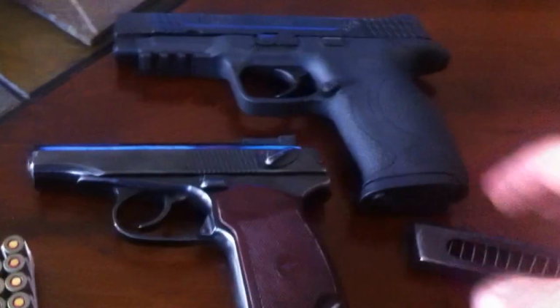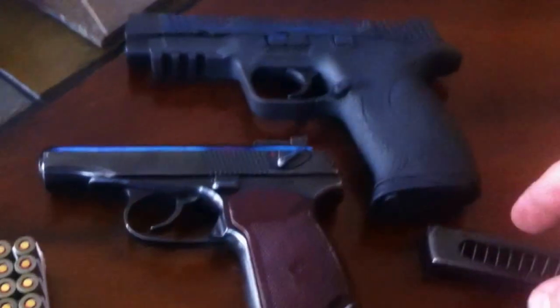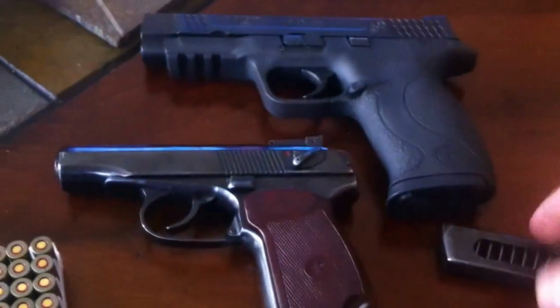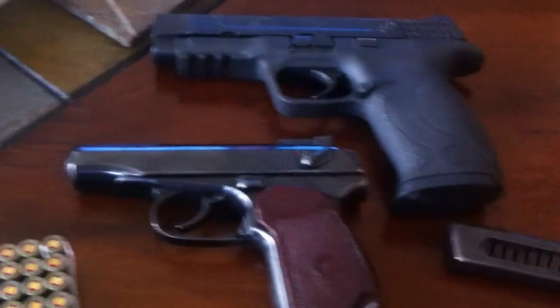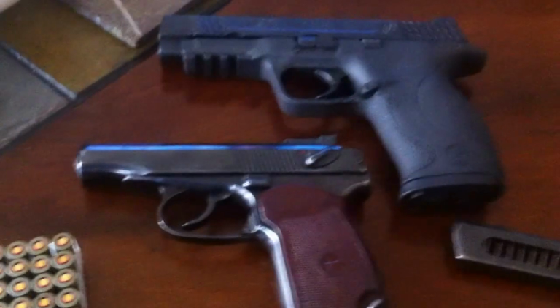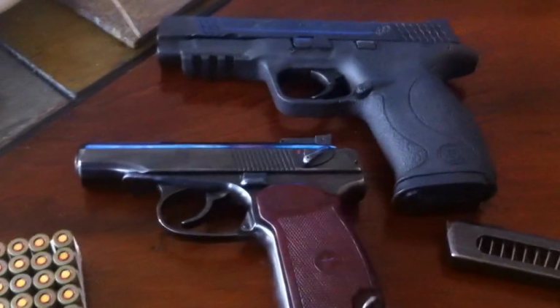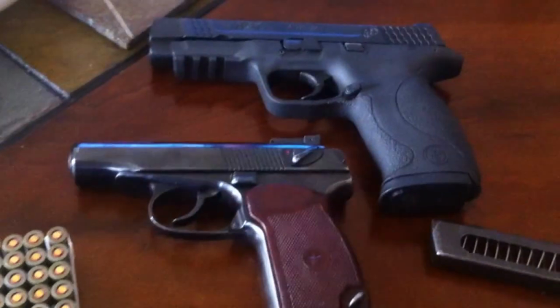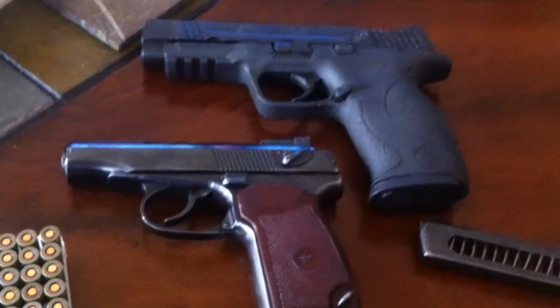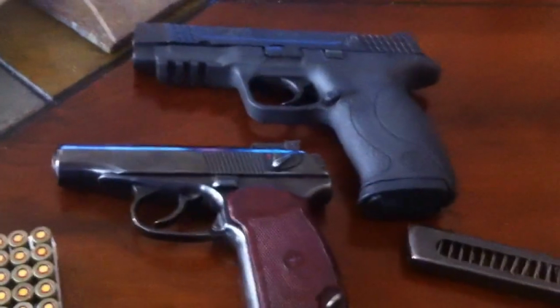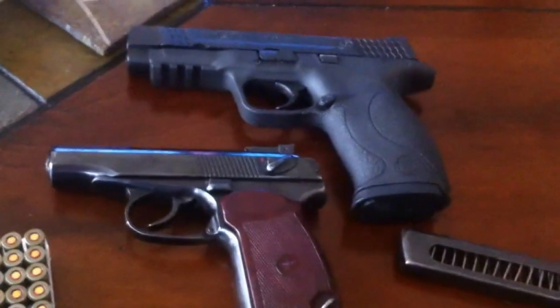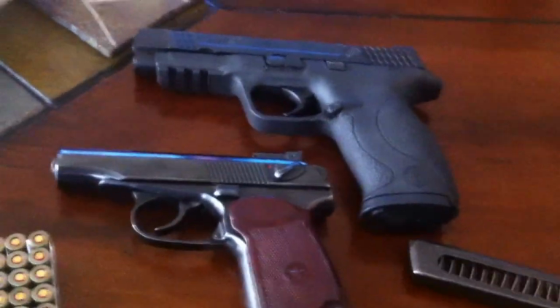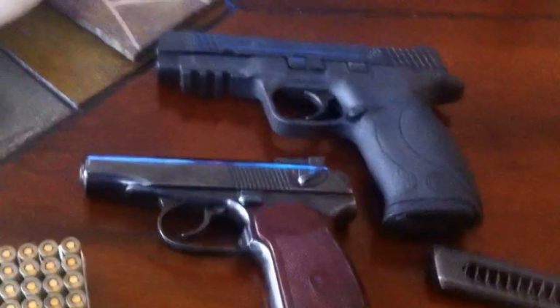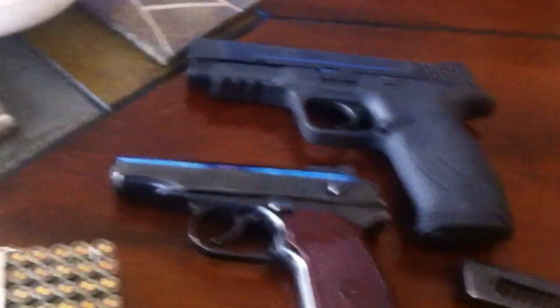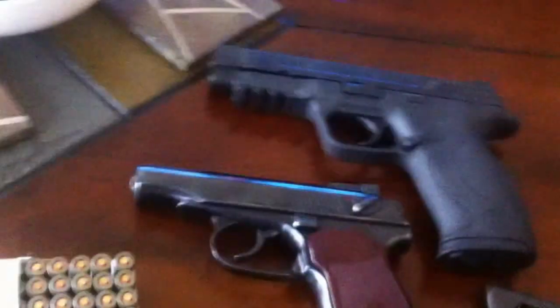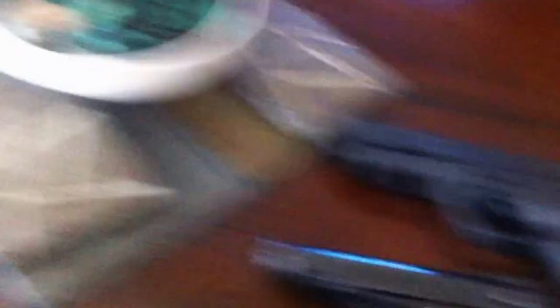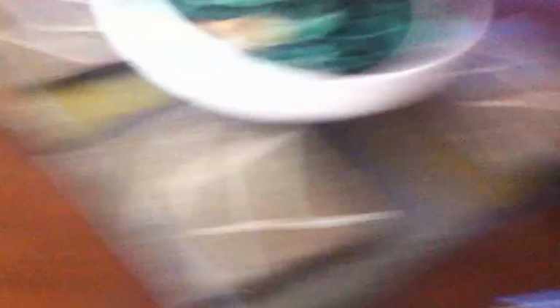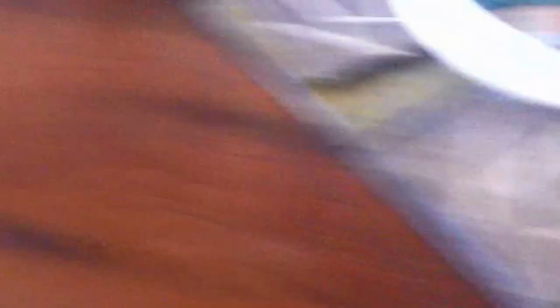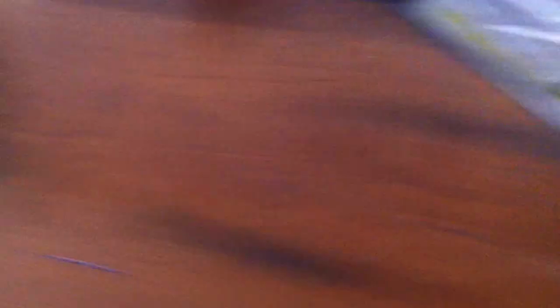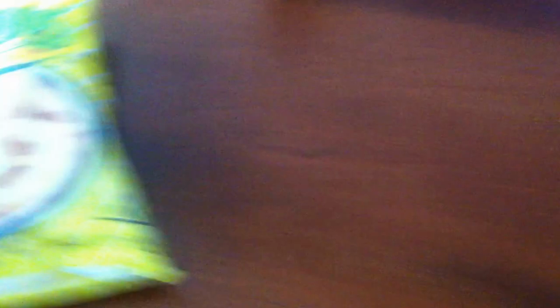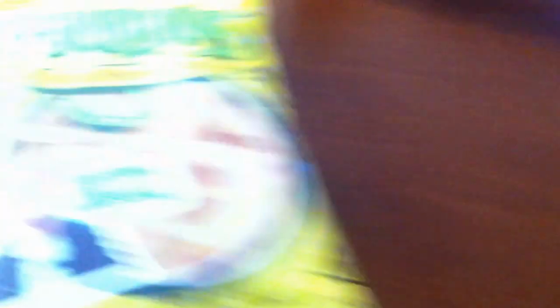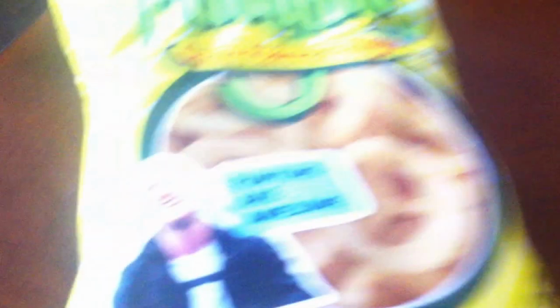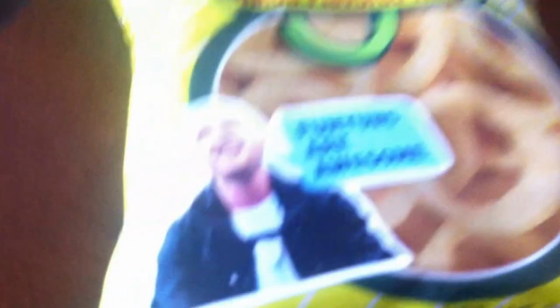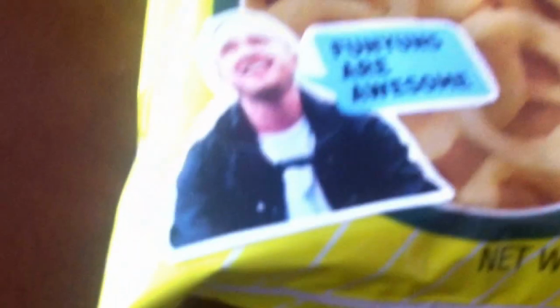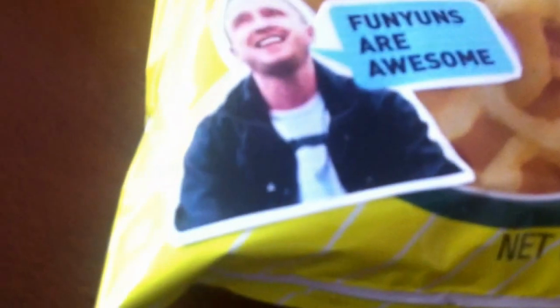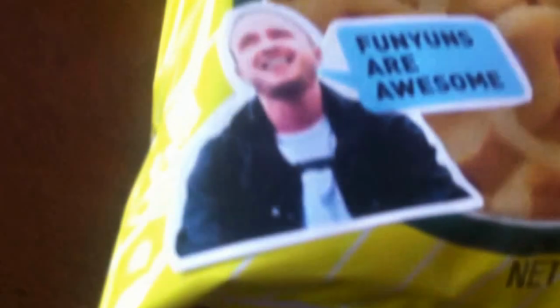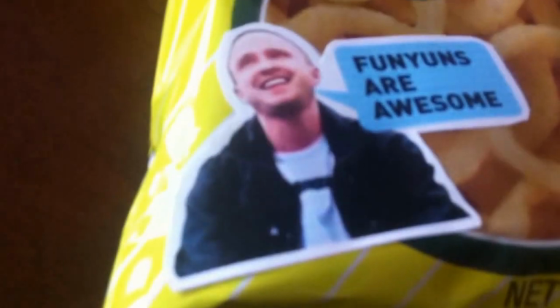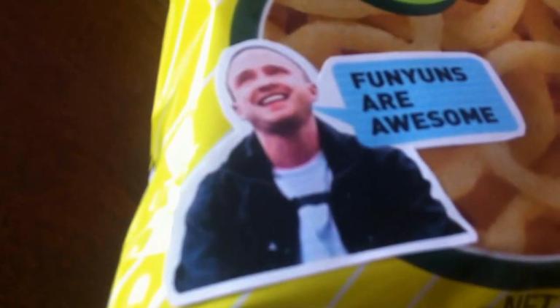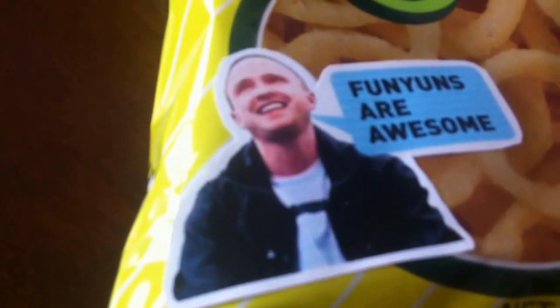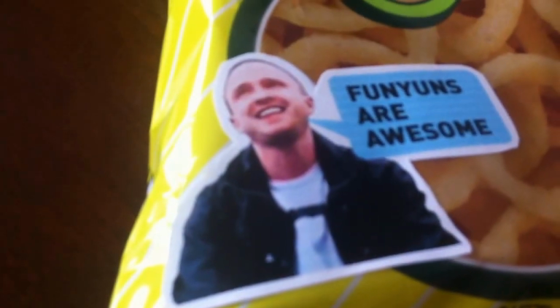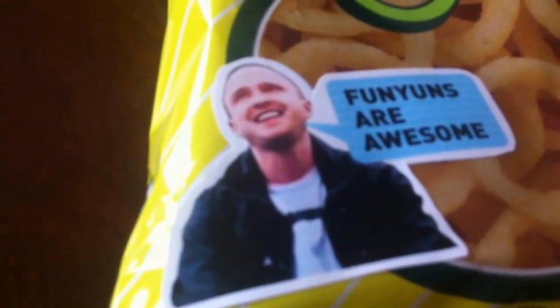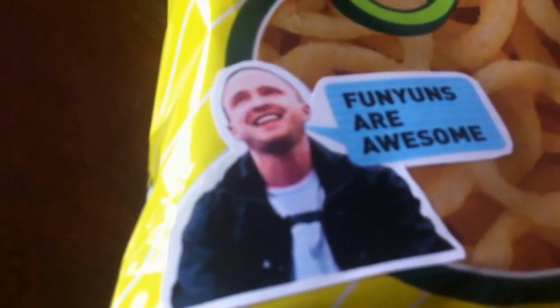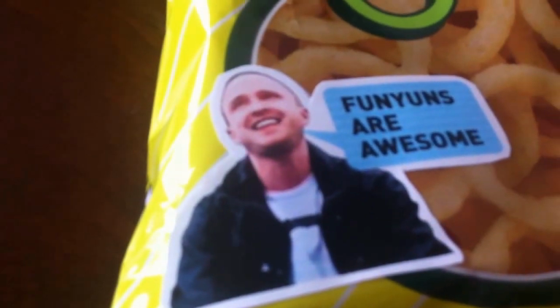Anyway, I hope you enjoyed this video. Remember, firearms are awesome.